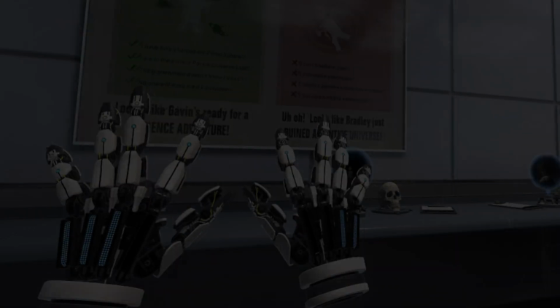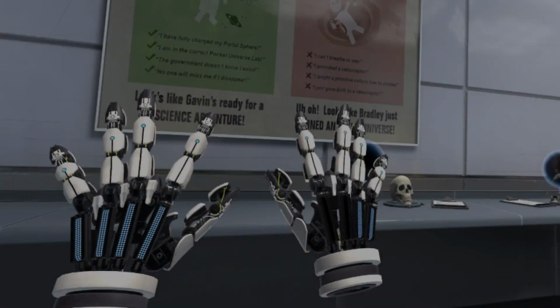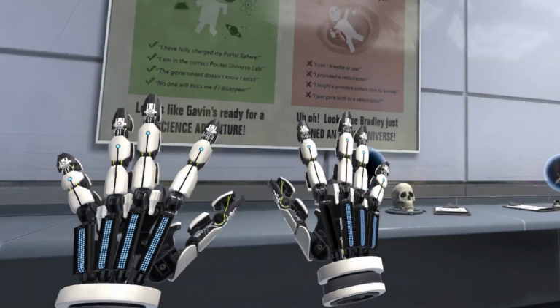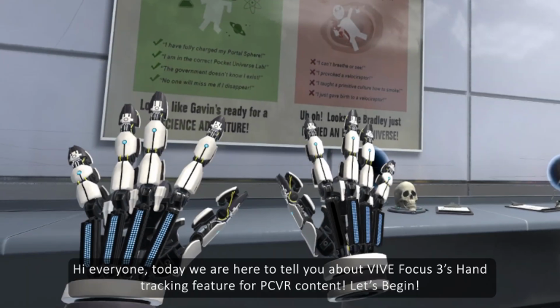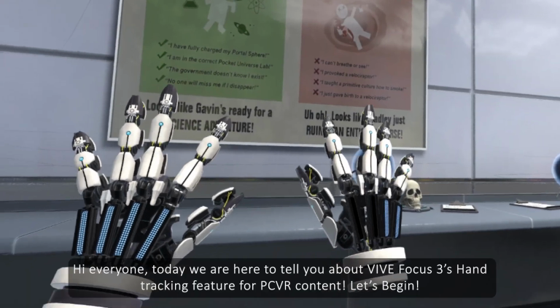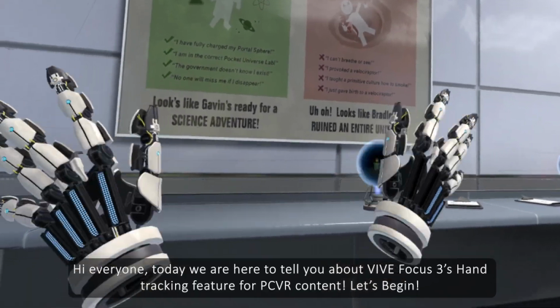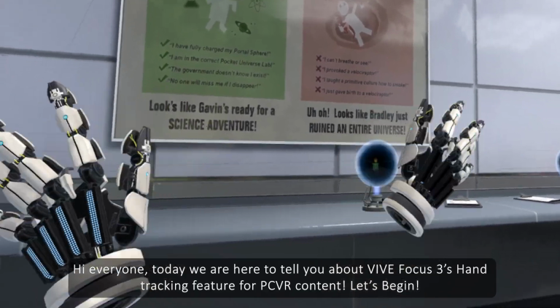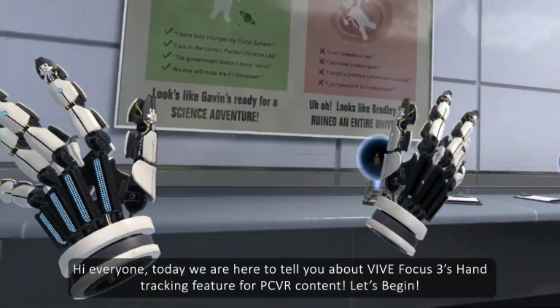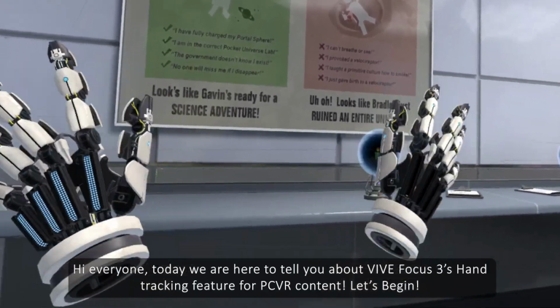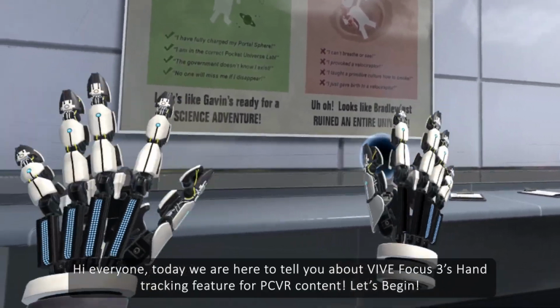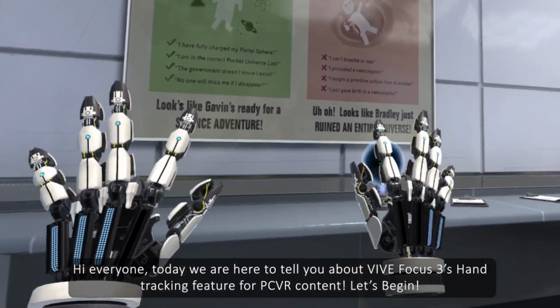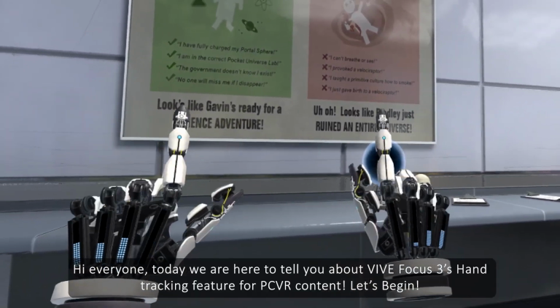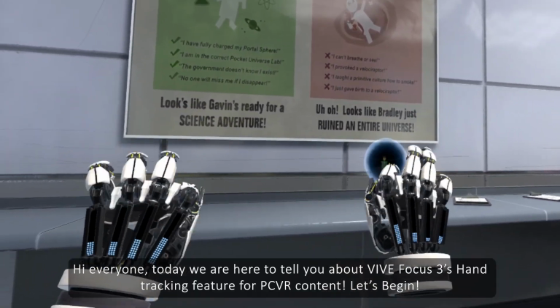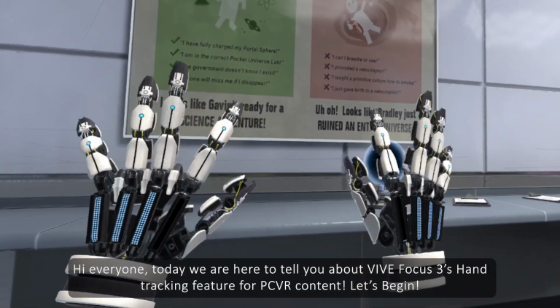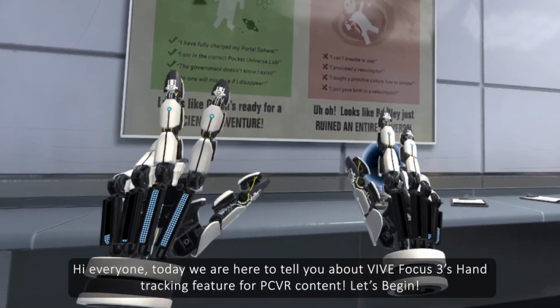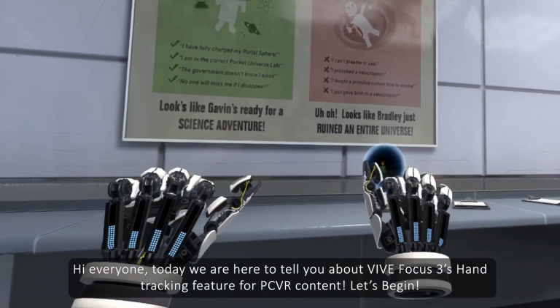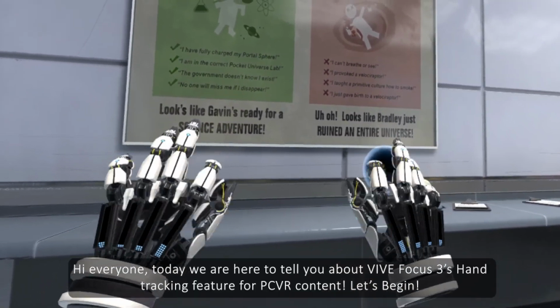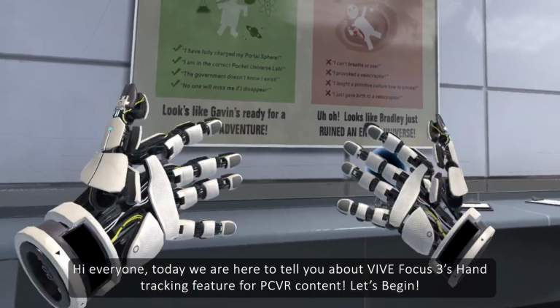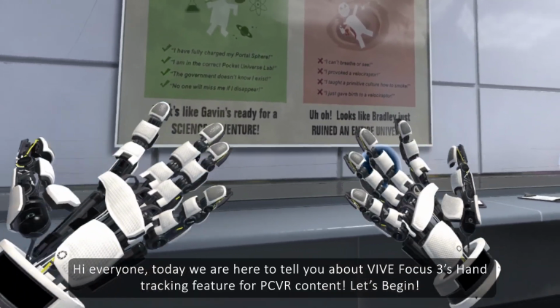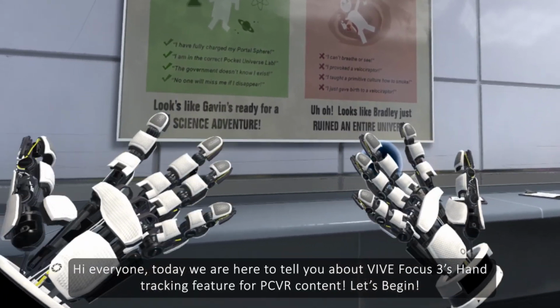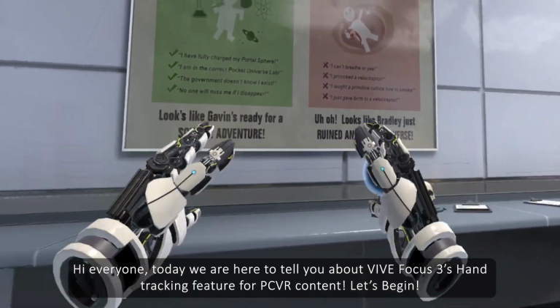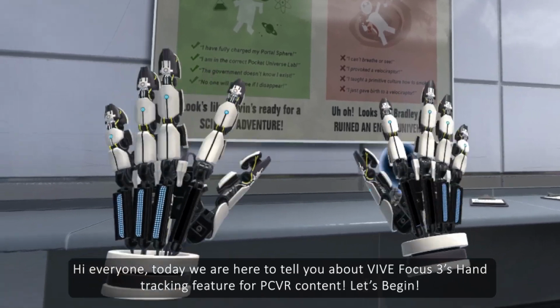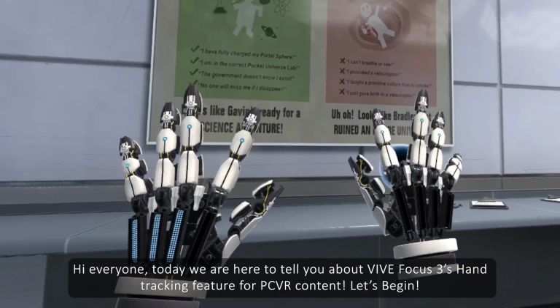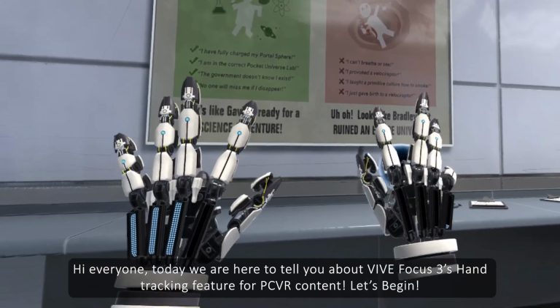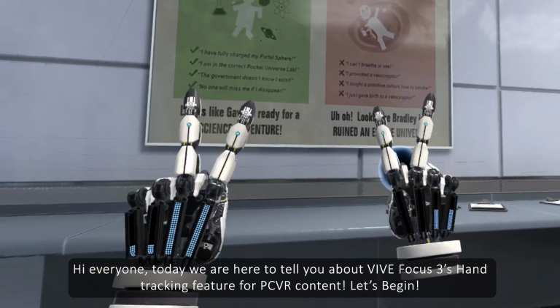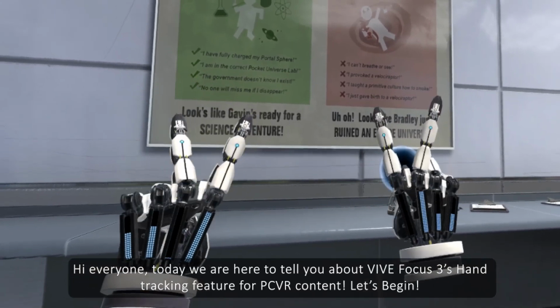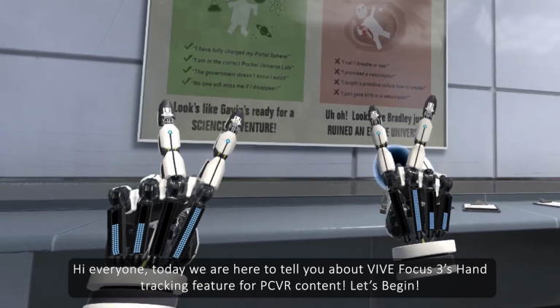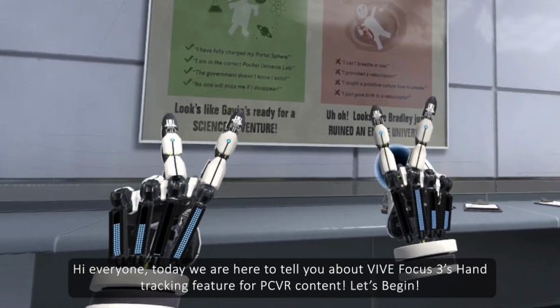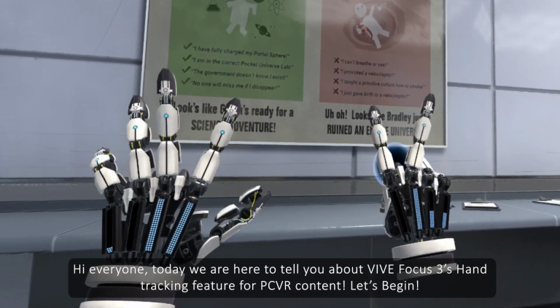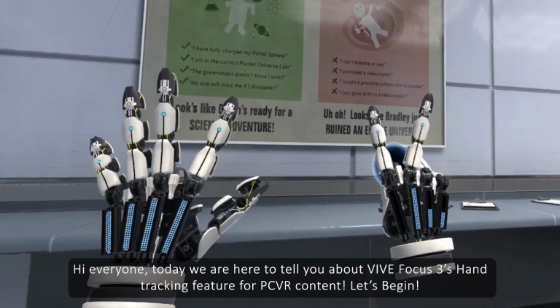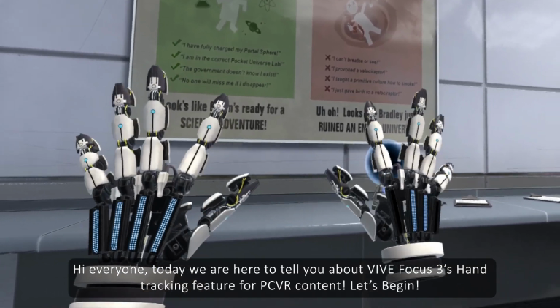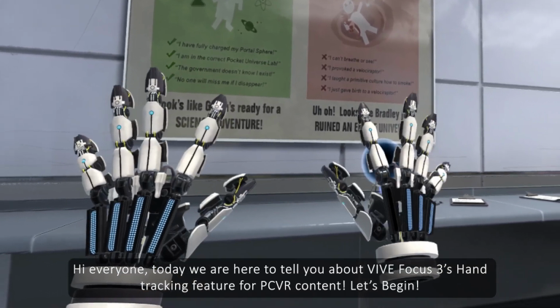Hi everyone! Today we're here to tell you about Vive Focus 3's hand tracking feature for PC VR content. Let's begin!